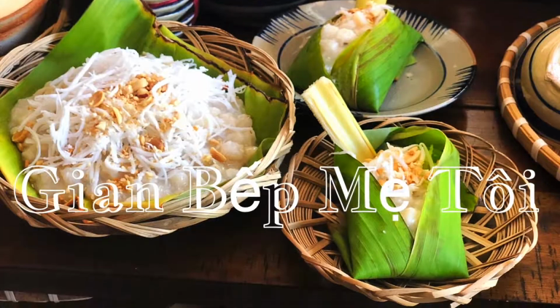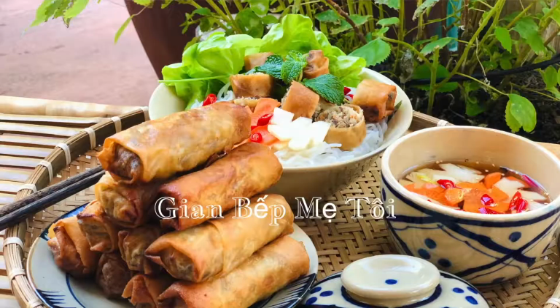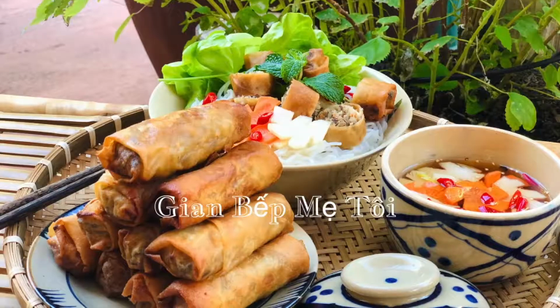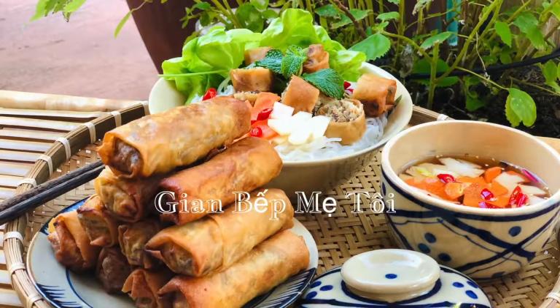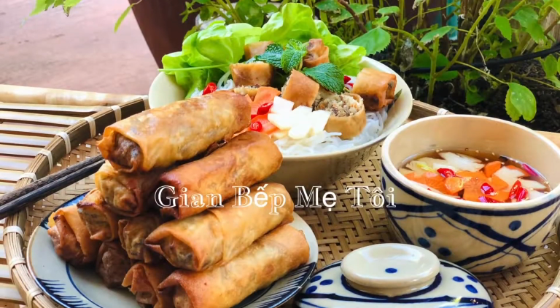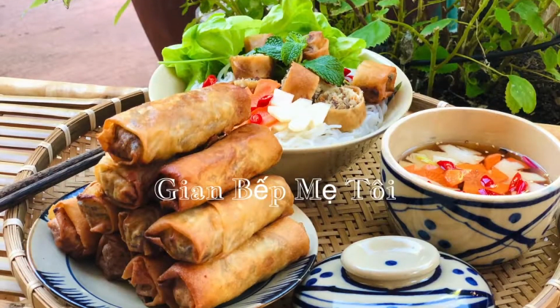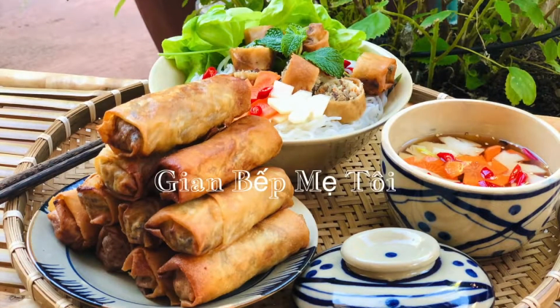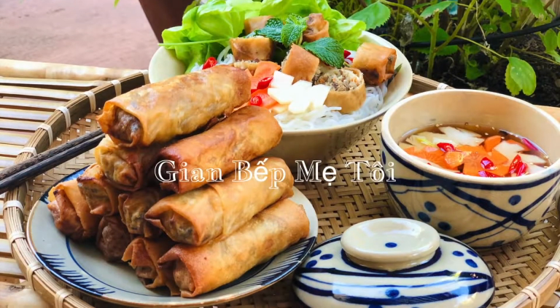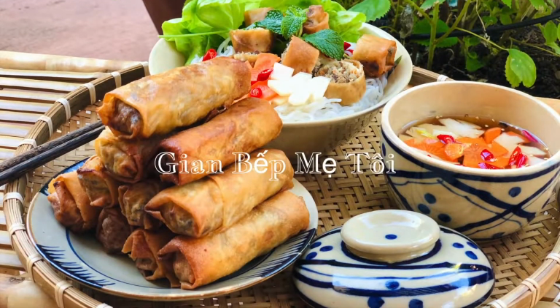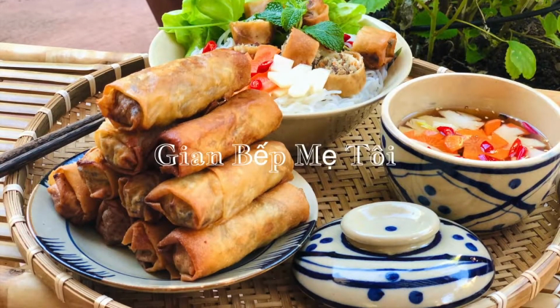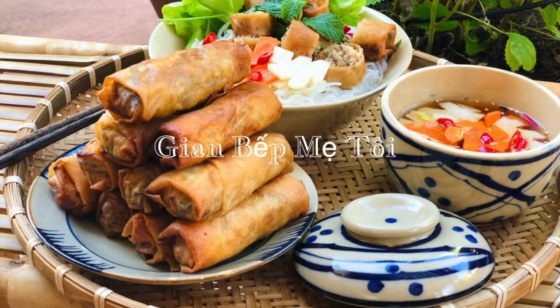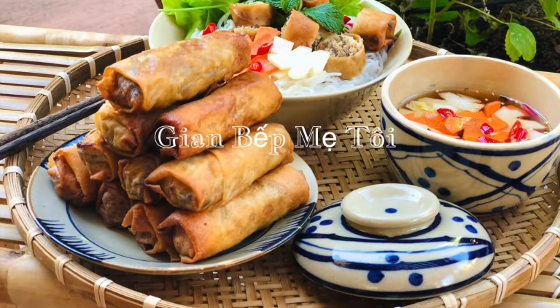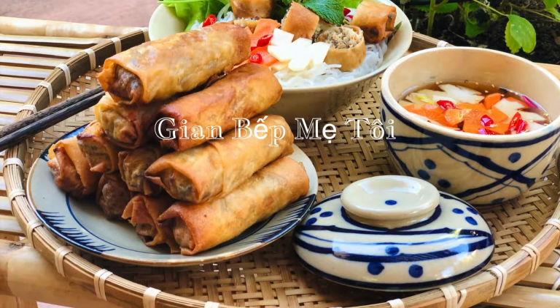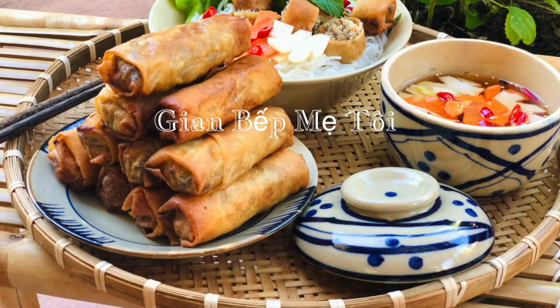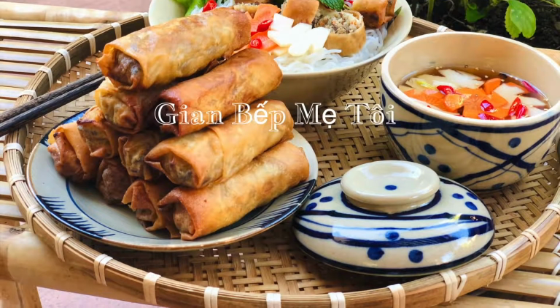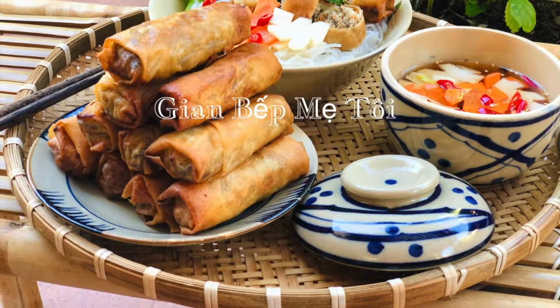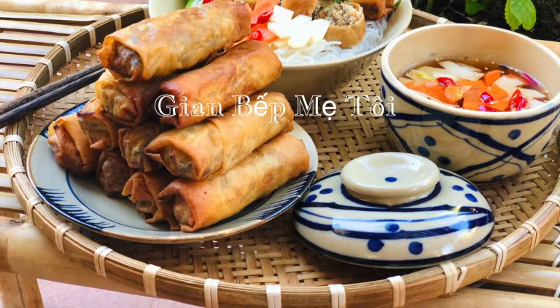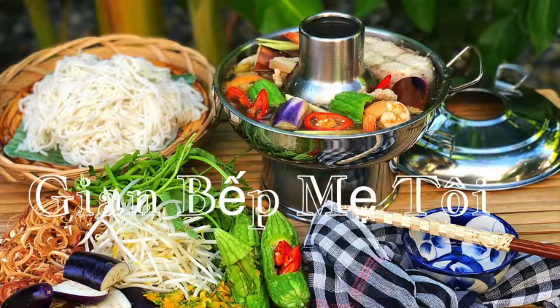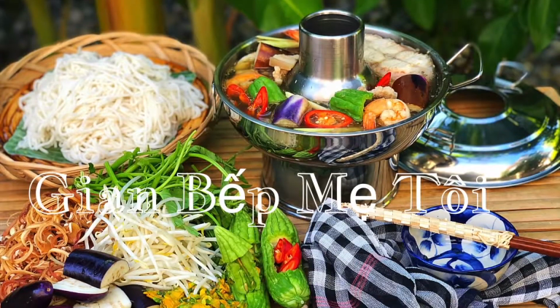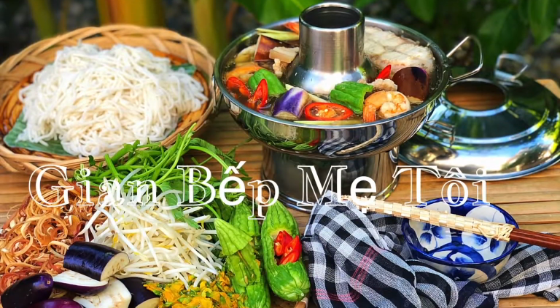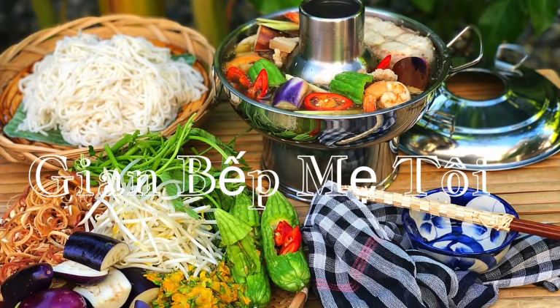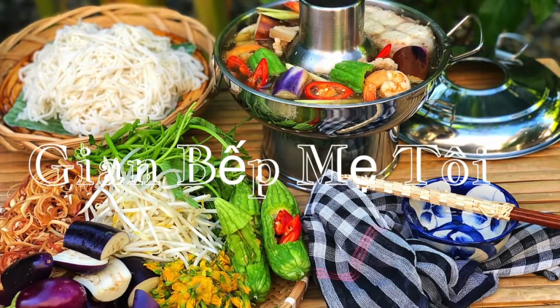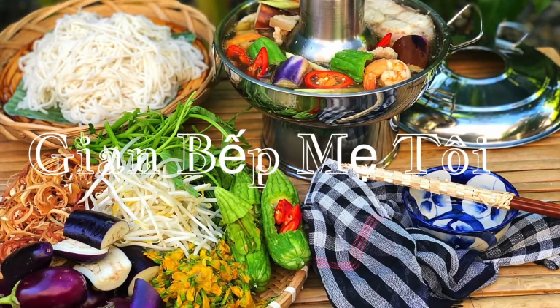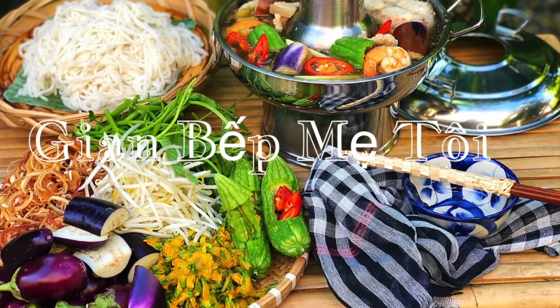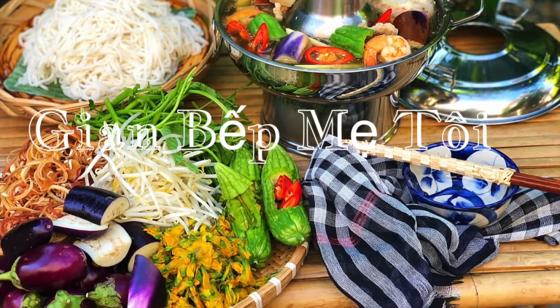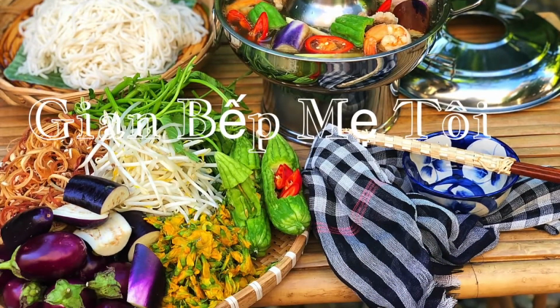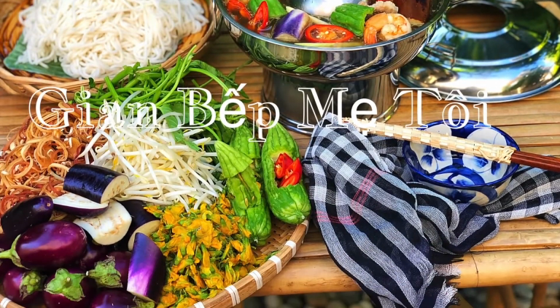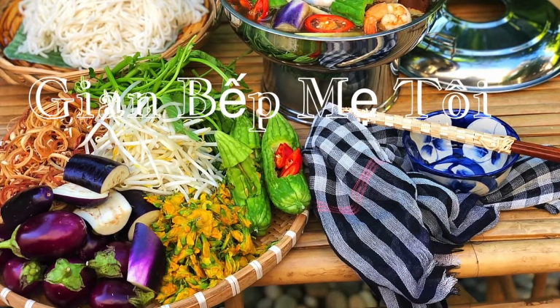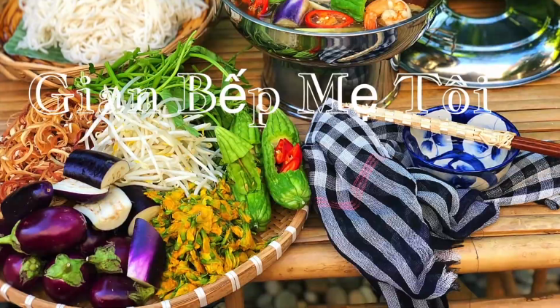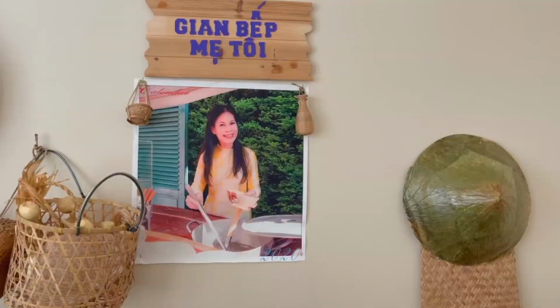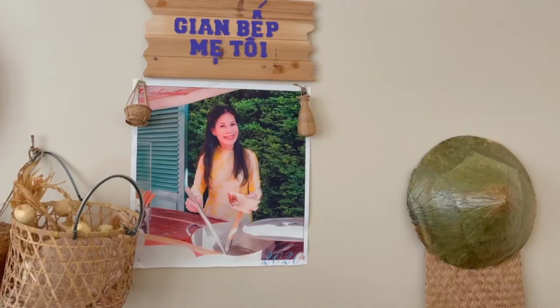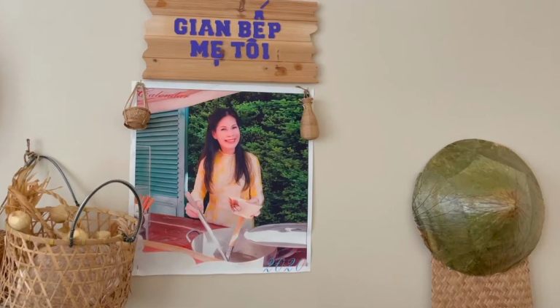Giang bếp mẹ tôi xin chào và kính chúc quý ông bà, cô chú, anh chị và các bạn được nhiều sức khỏe và an lành.